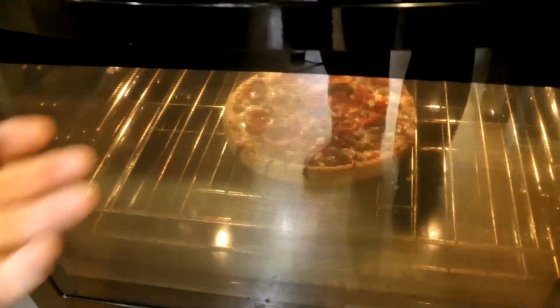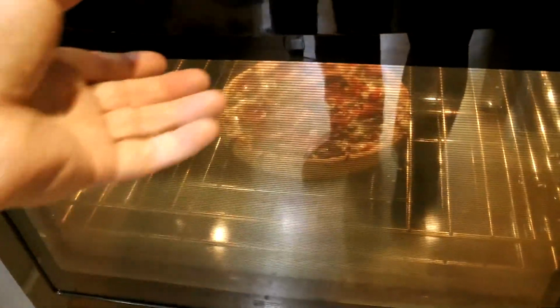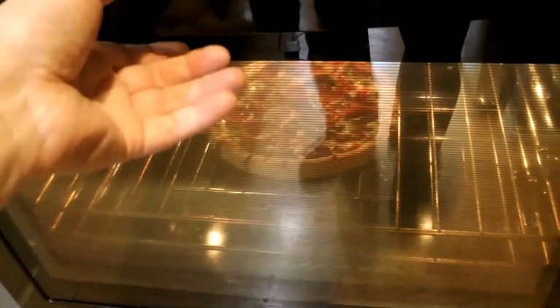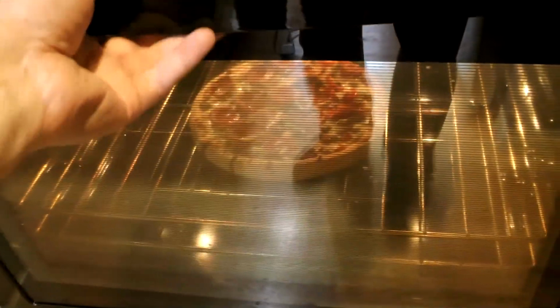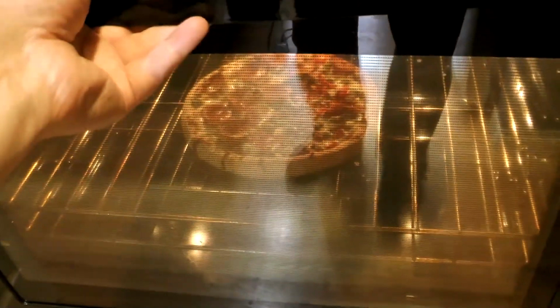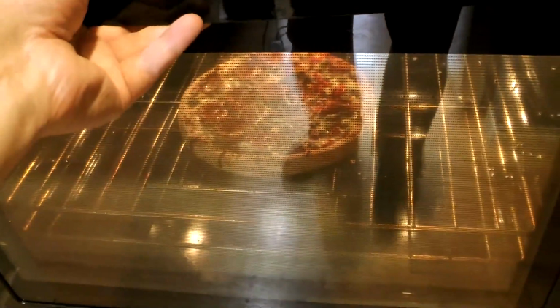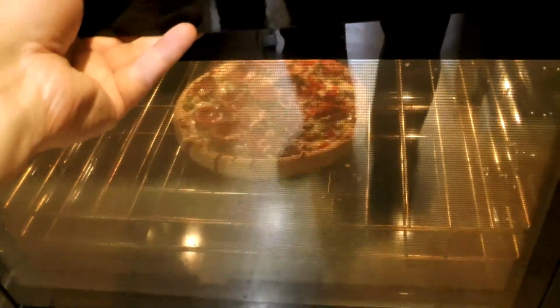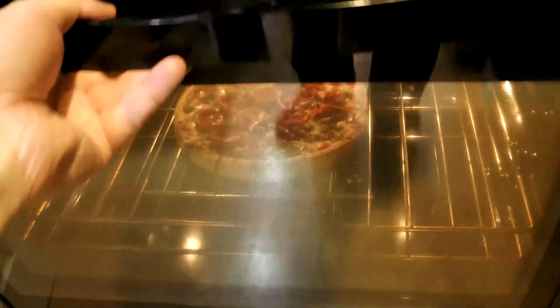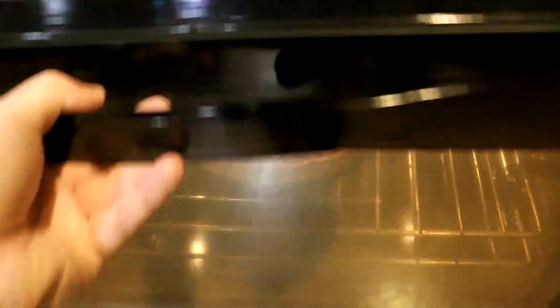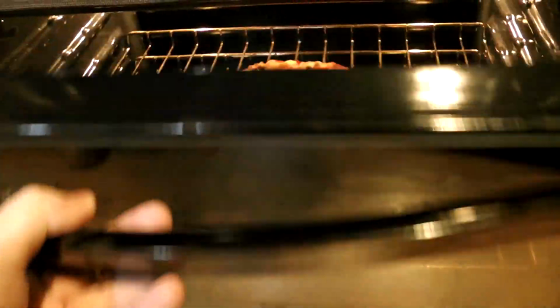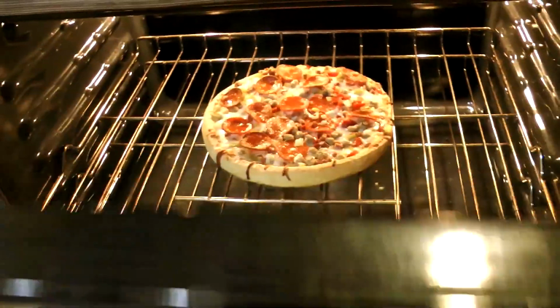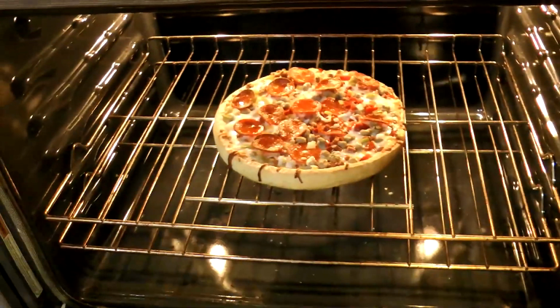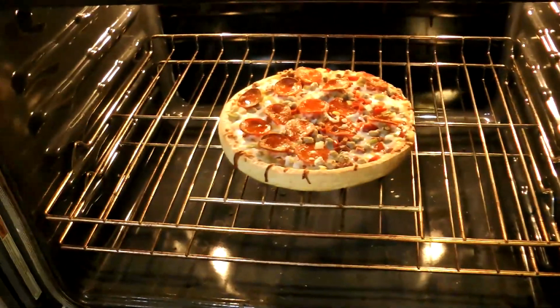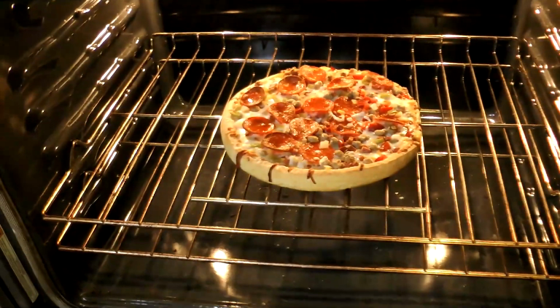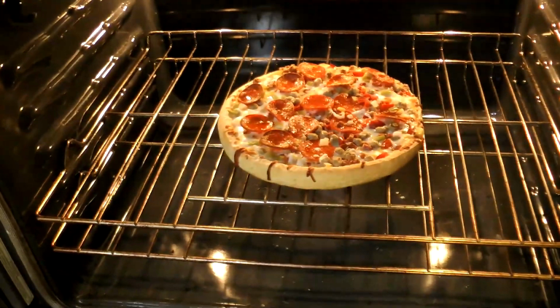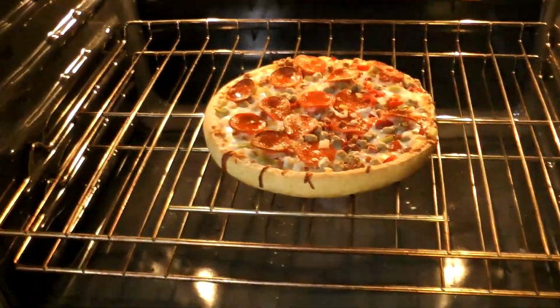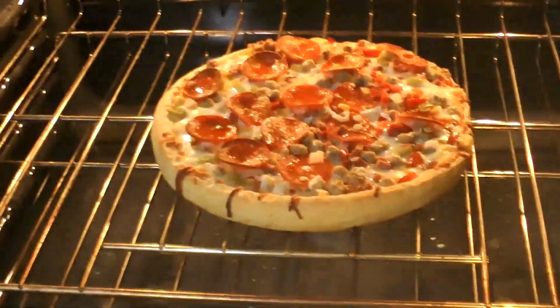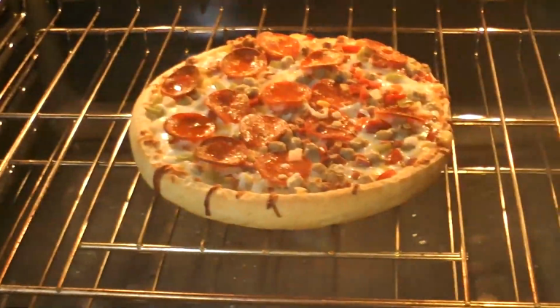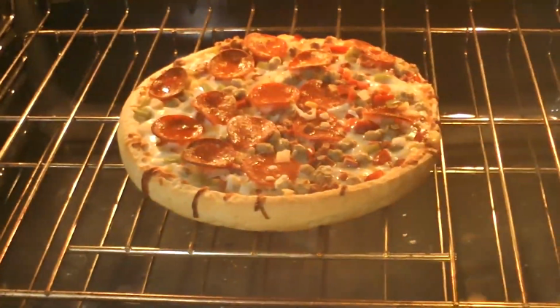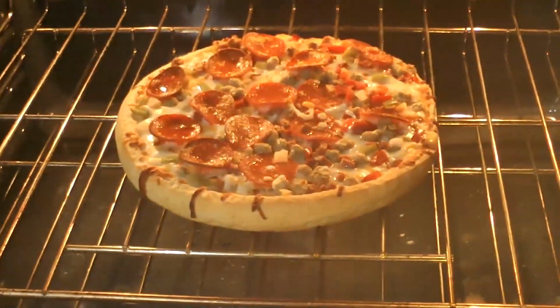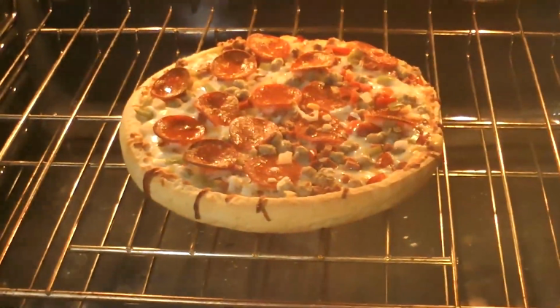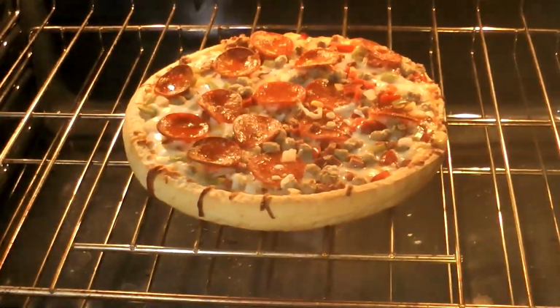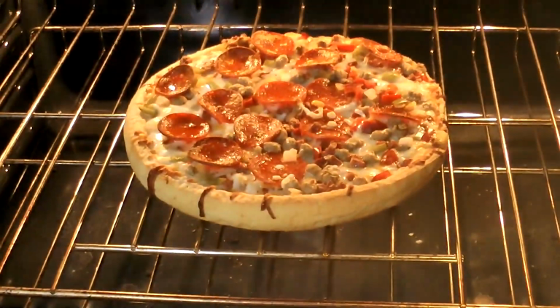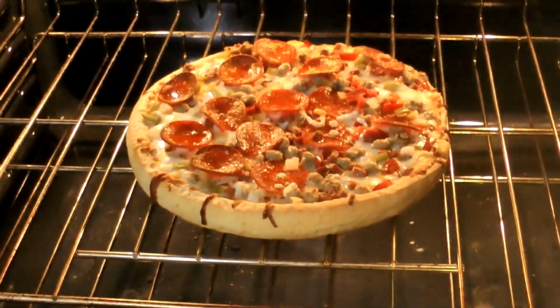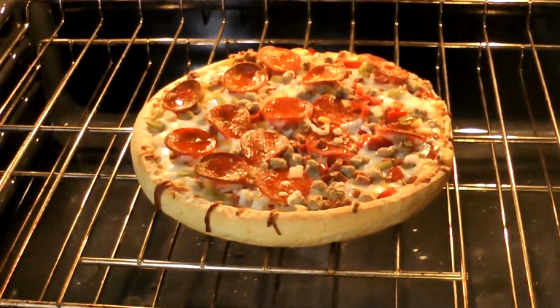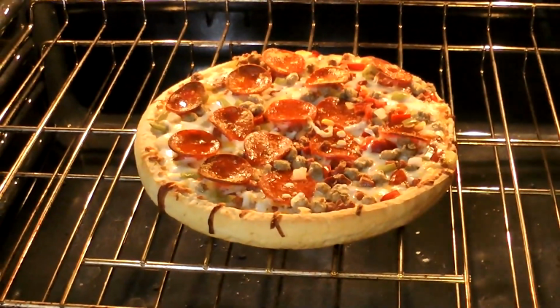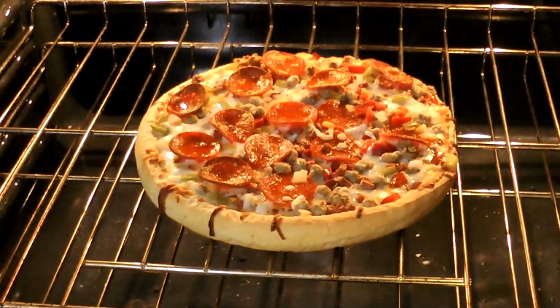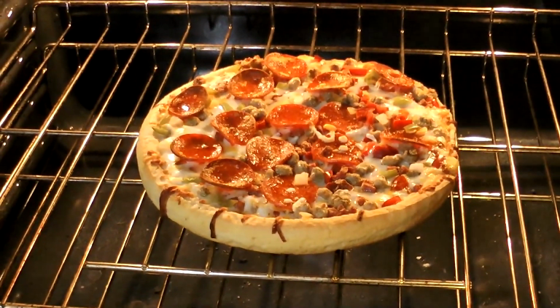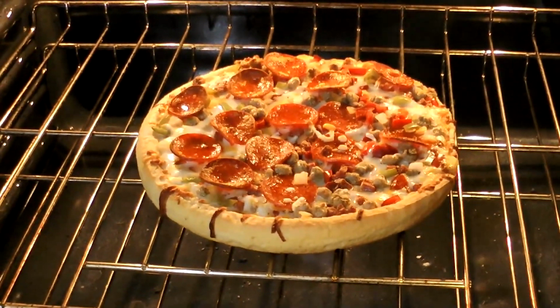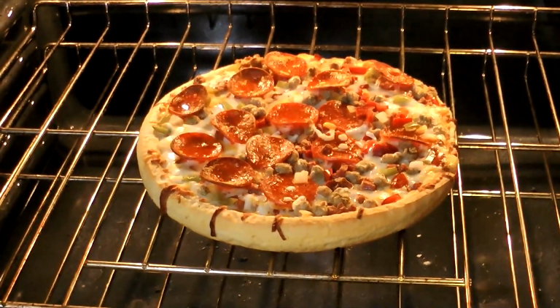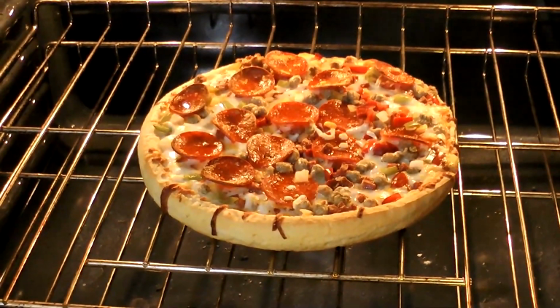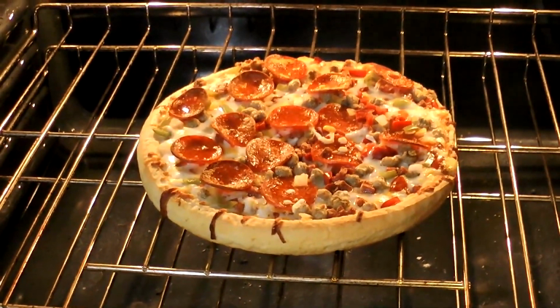Checking on it at the seven-minute mark — that is looking pretty nice.